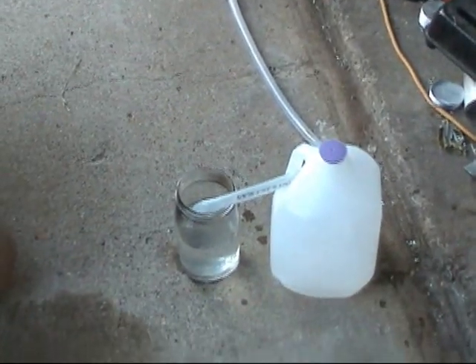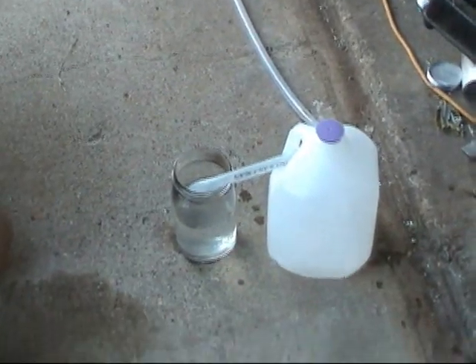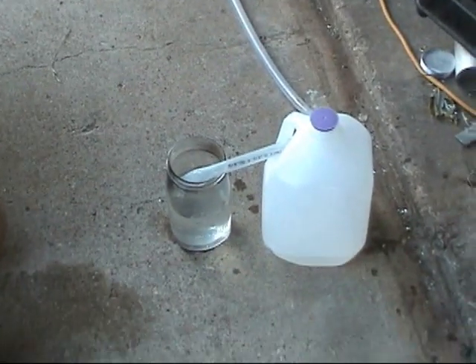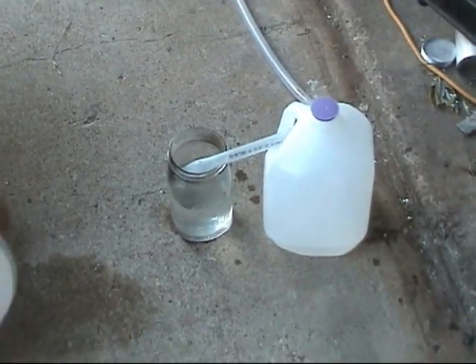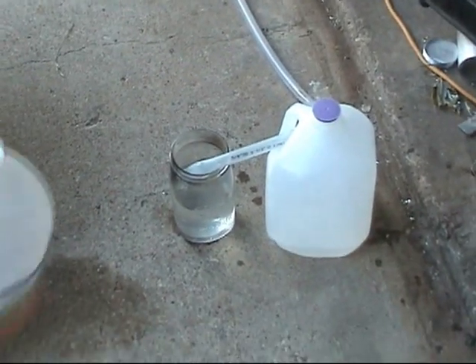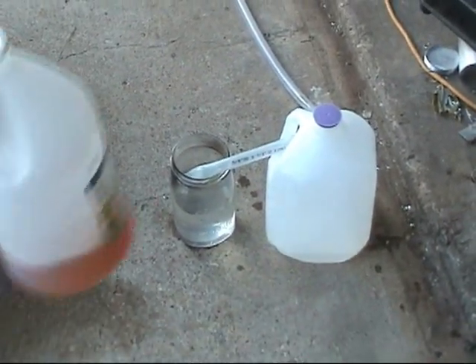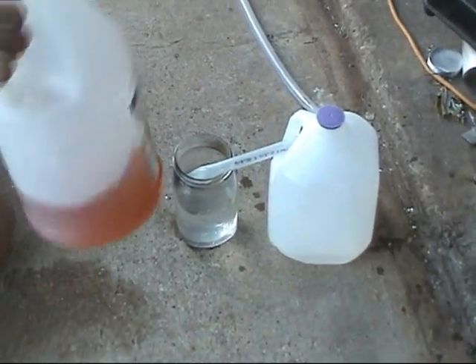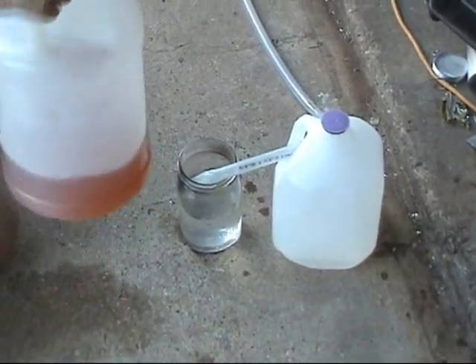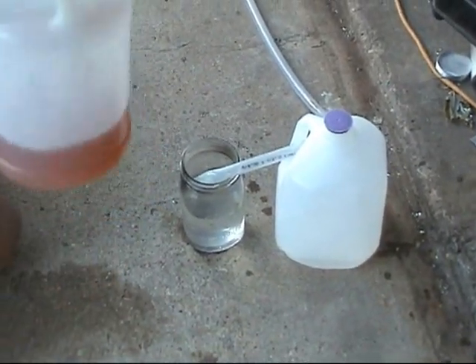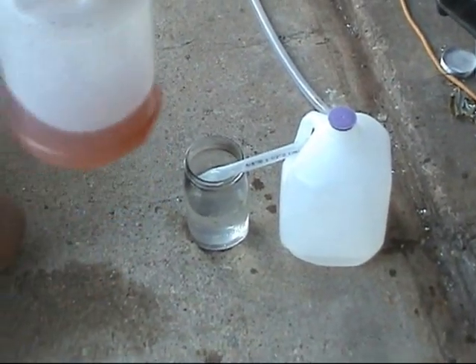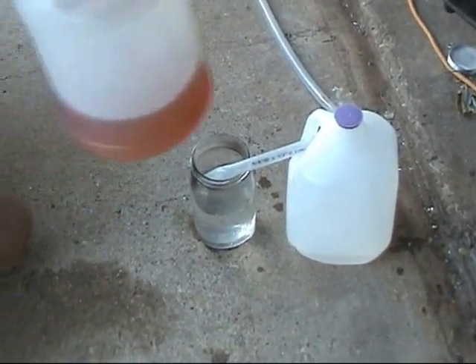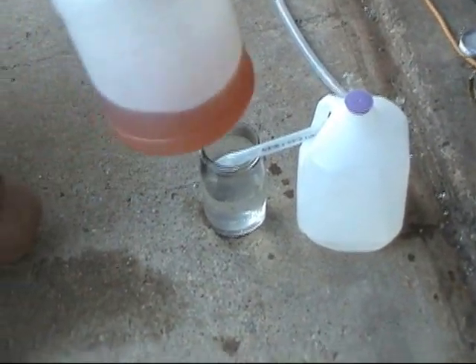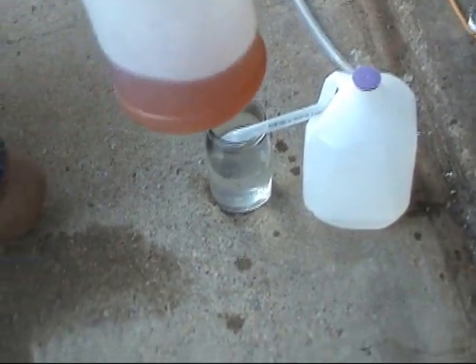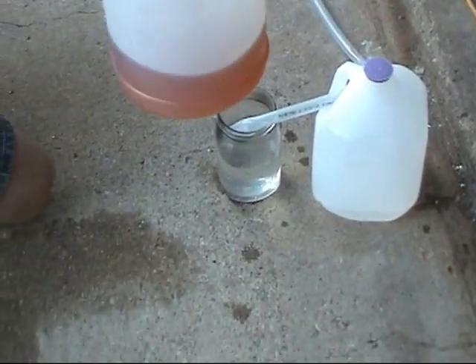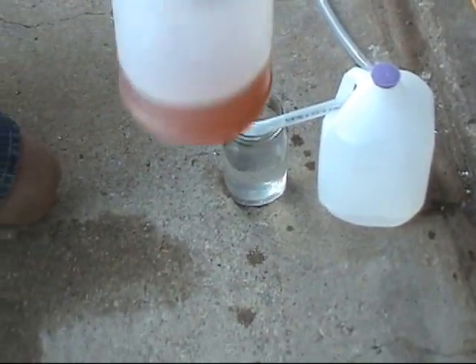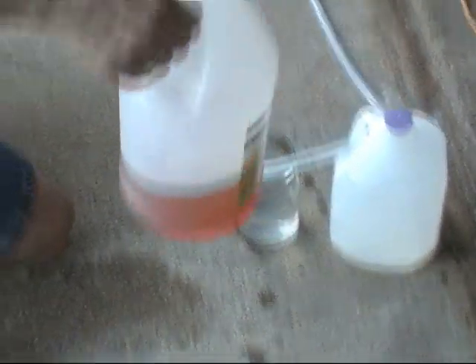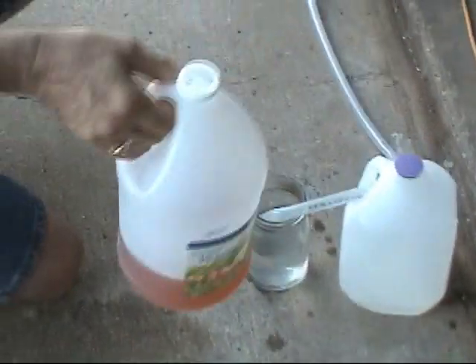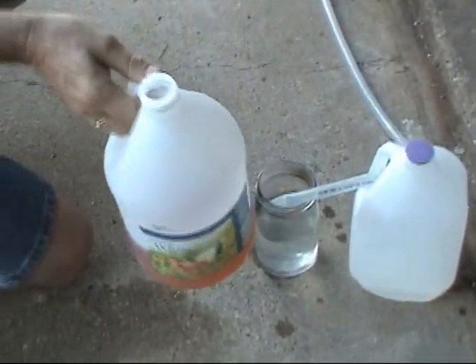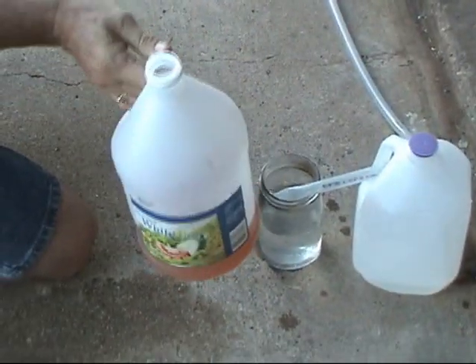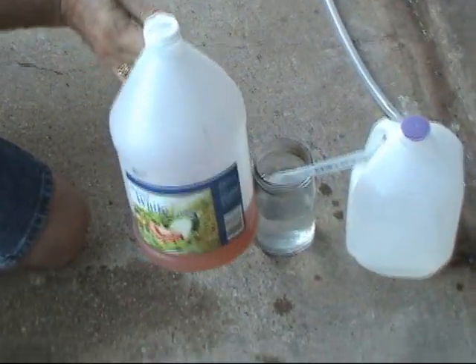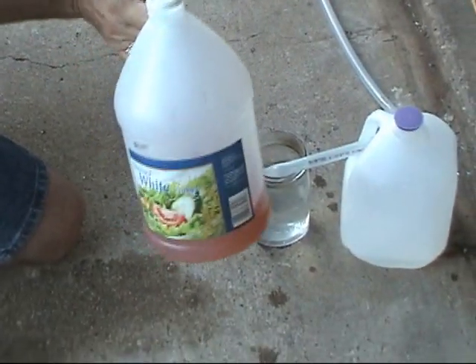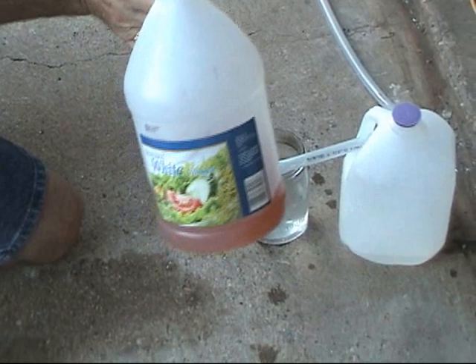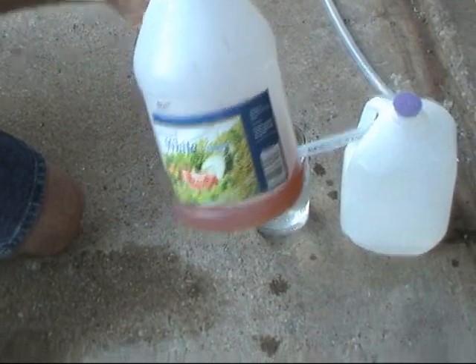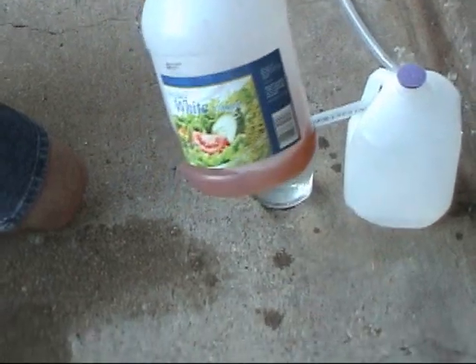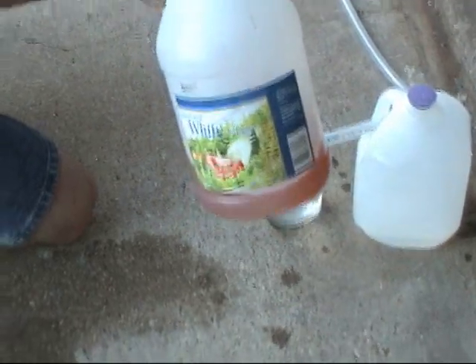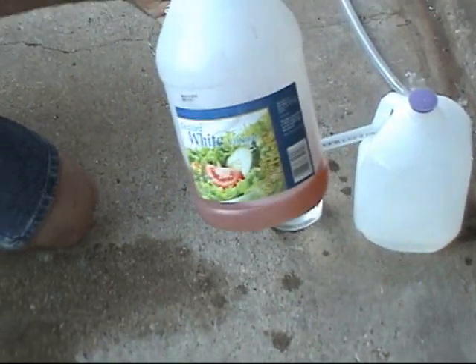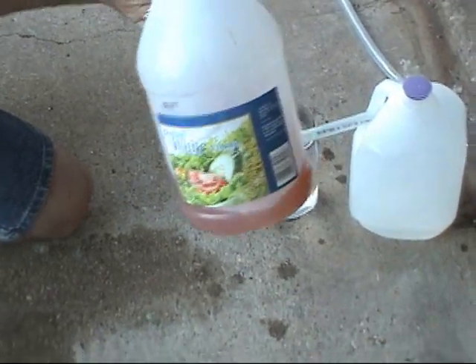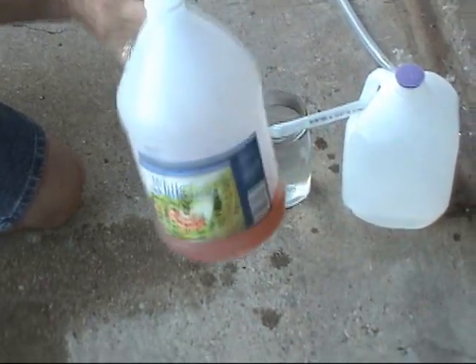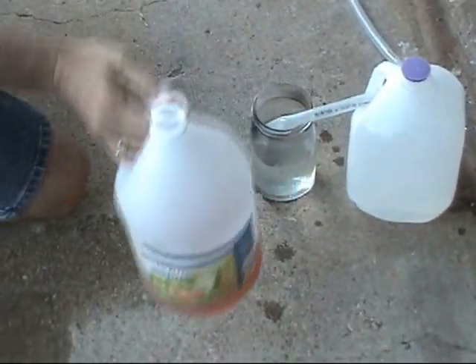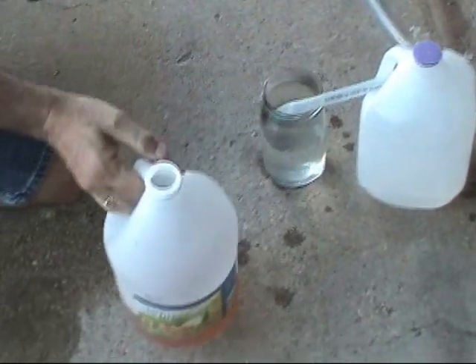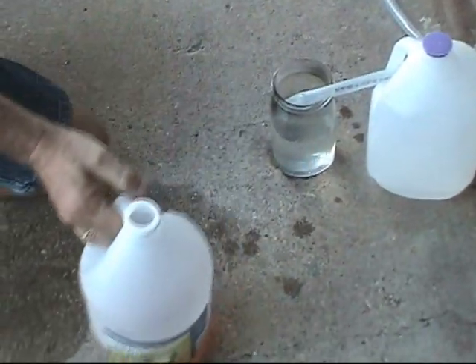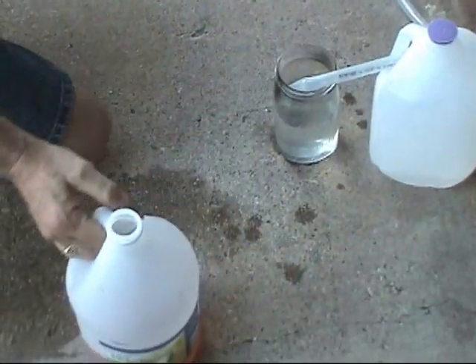You can get a little bit stronger light using vinegar.